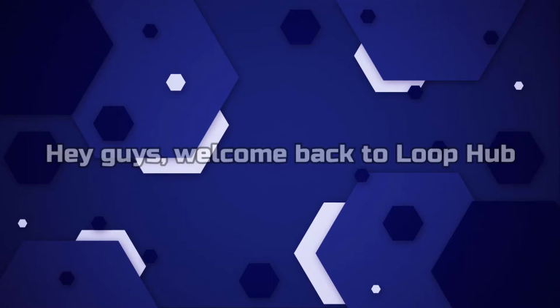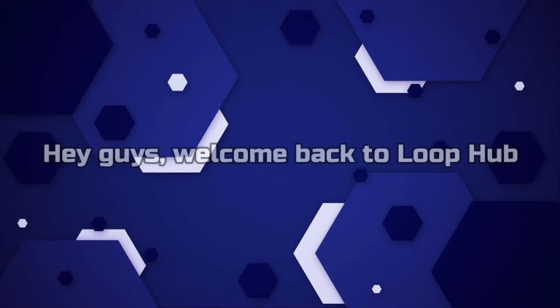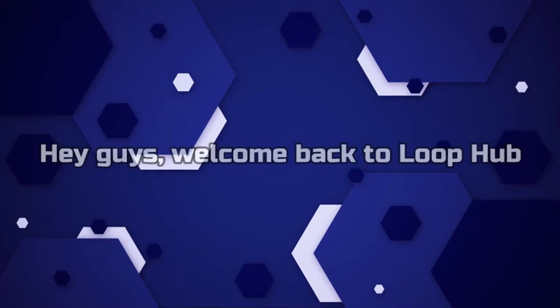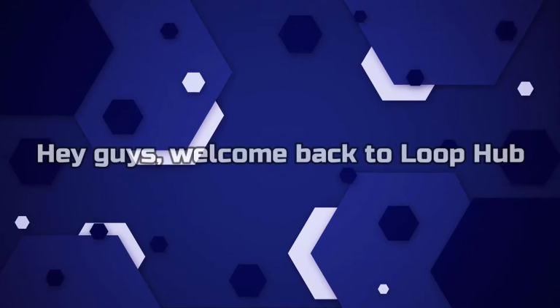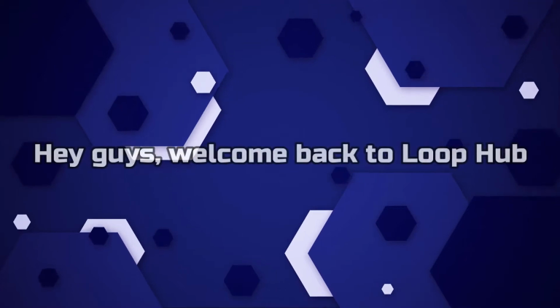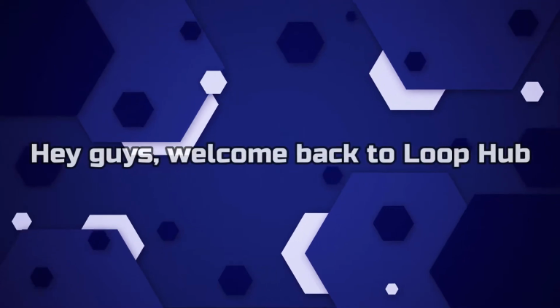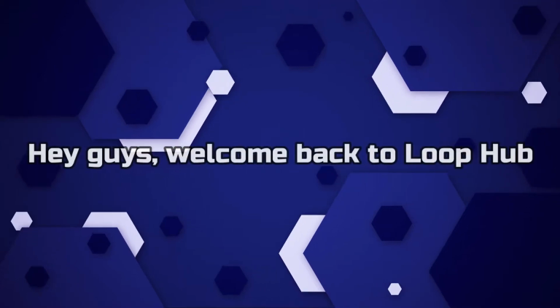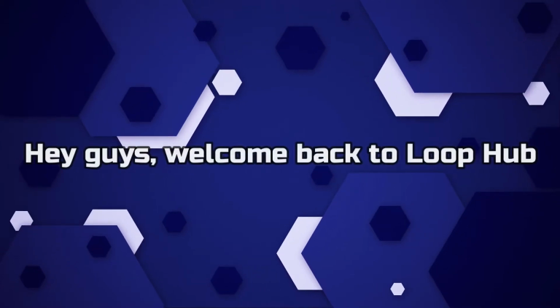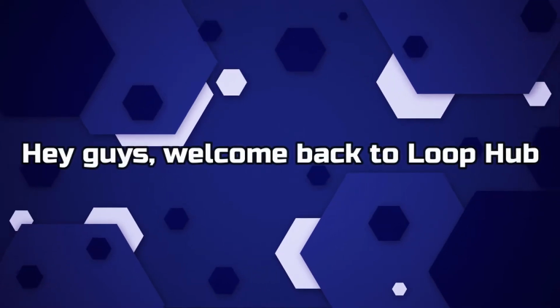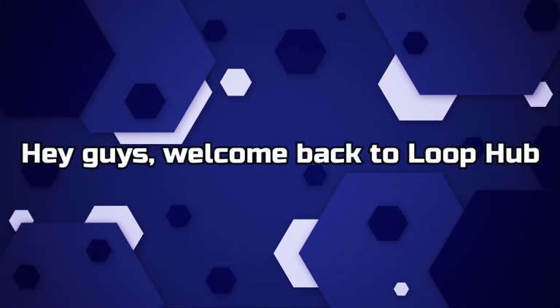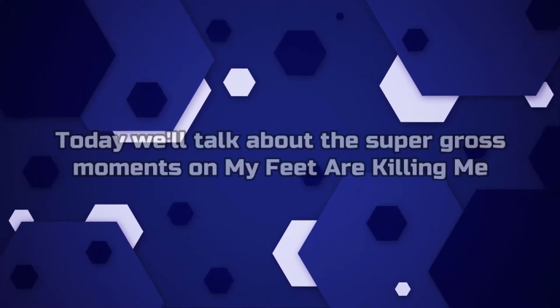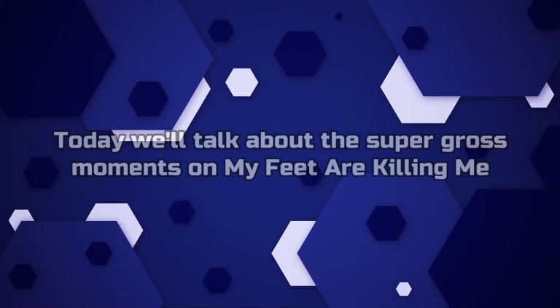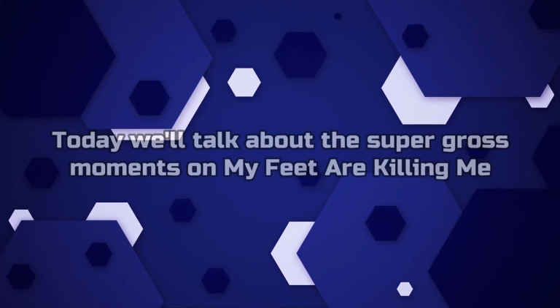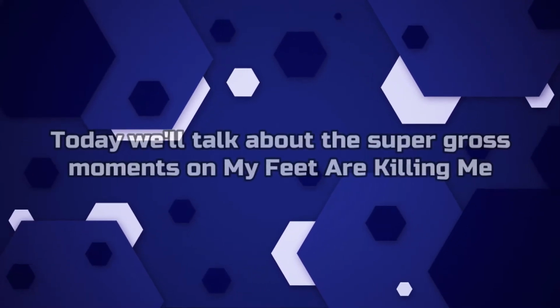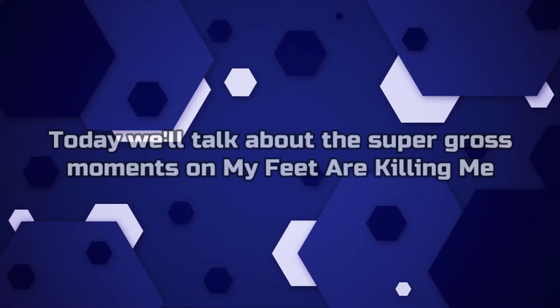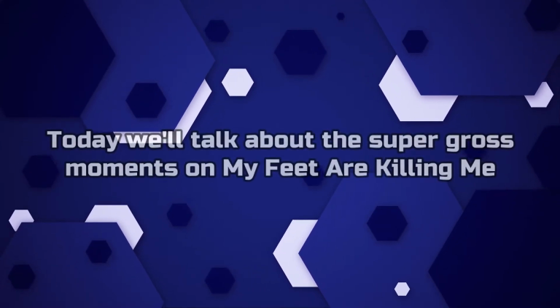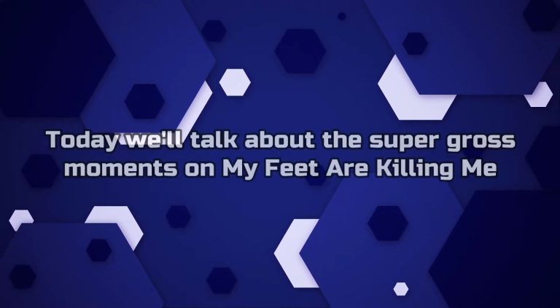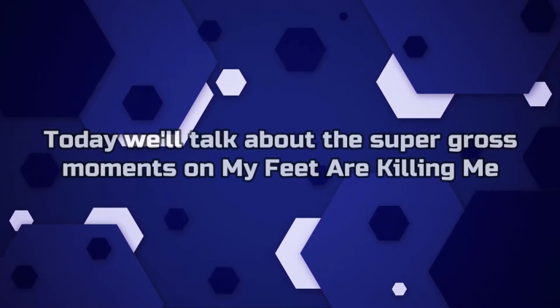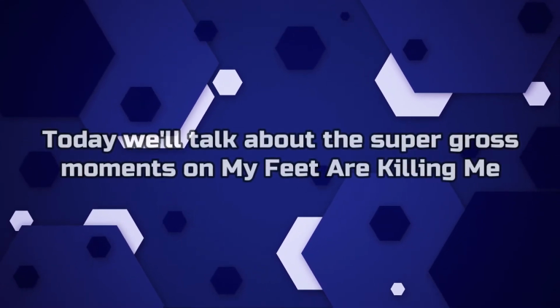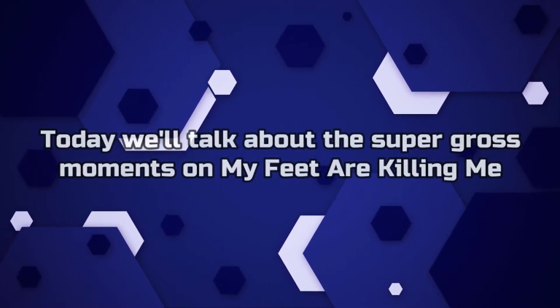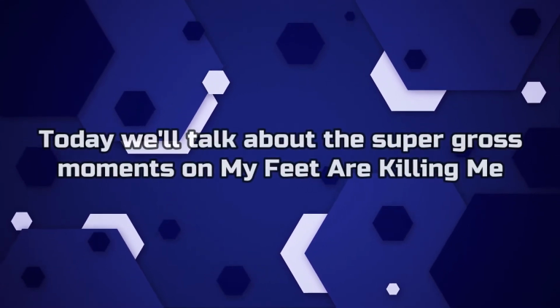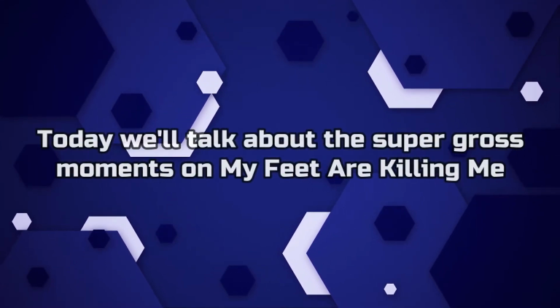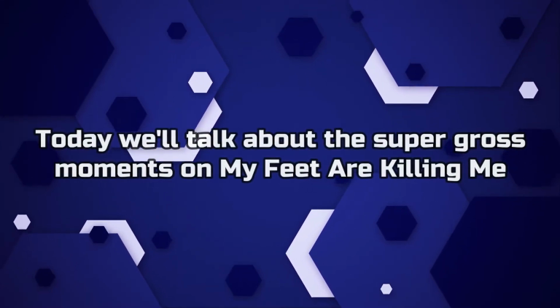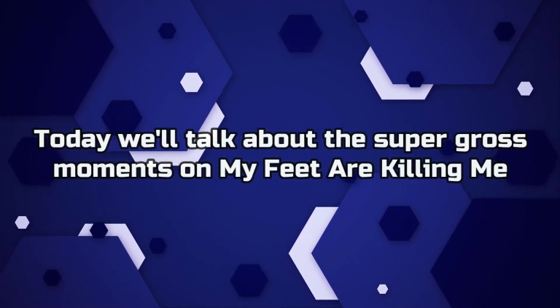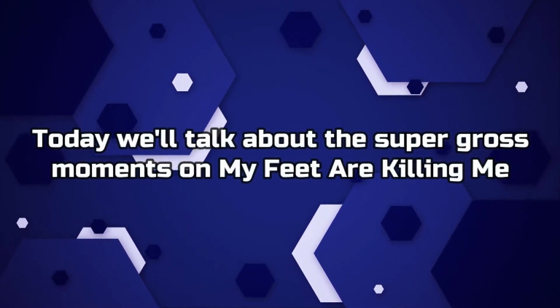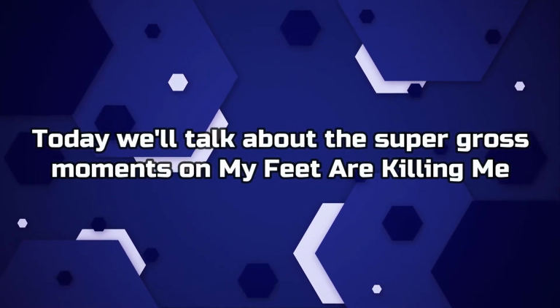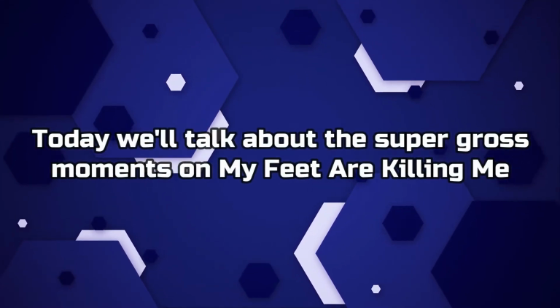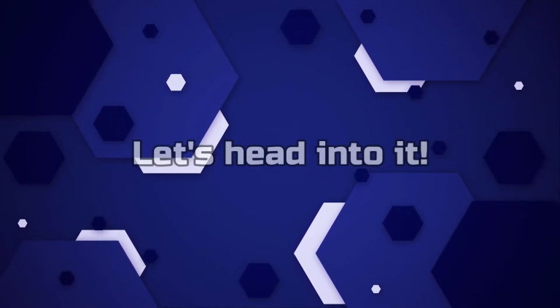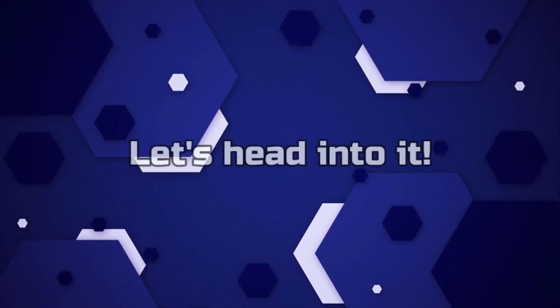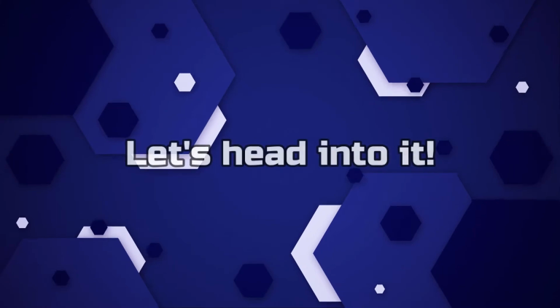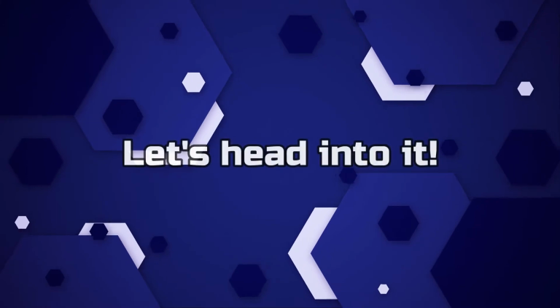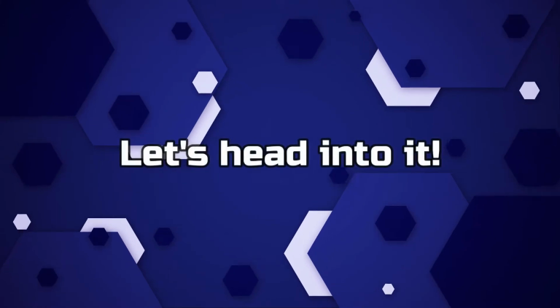Hey guys, welcome back to Loop Hub. Today we'll talk about the super gross moments on My Feet Are Killing Me. Let's head into it.